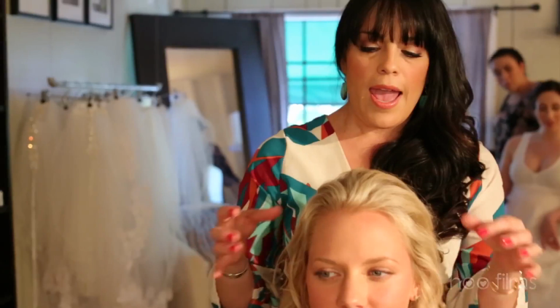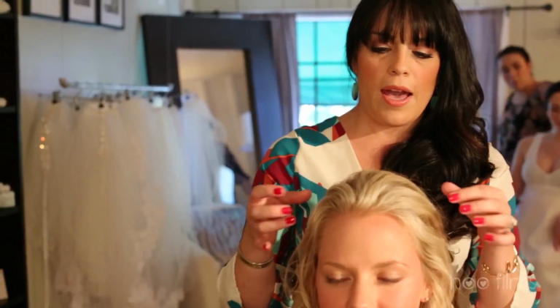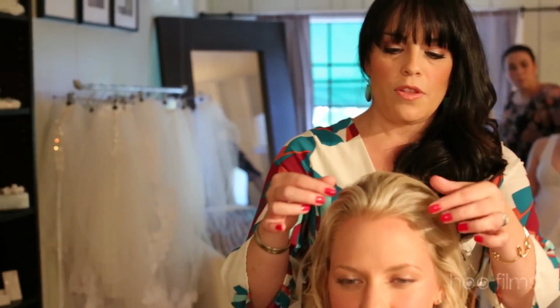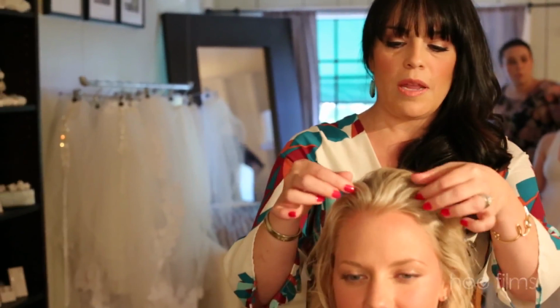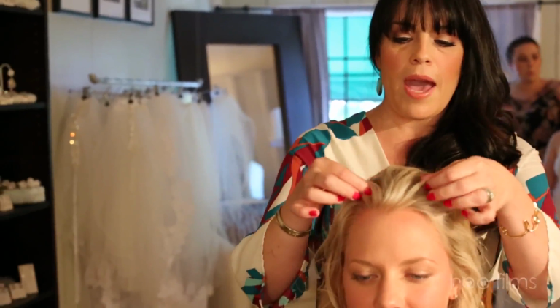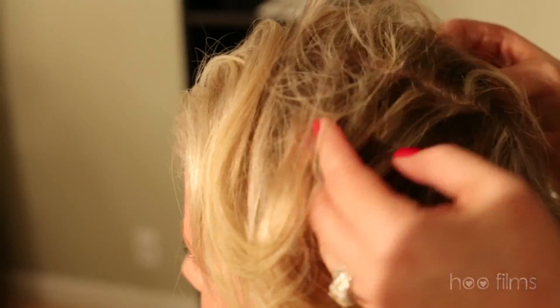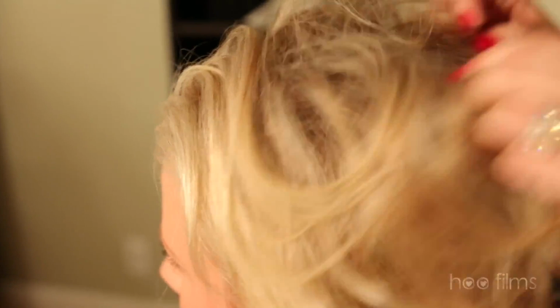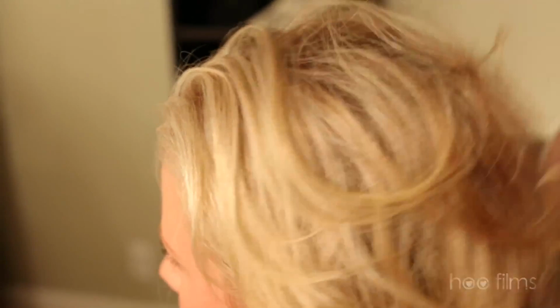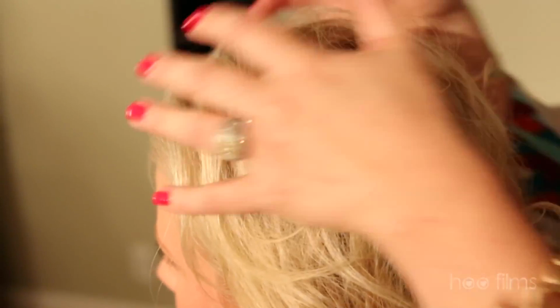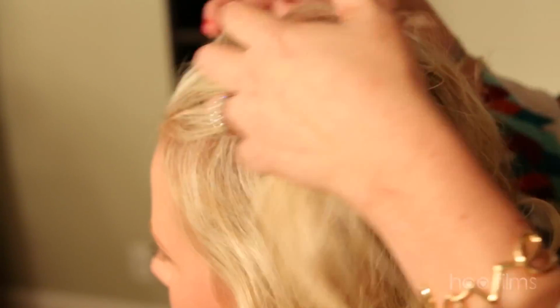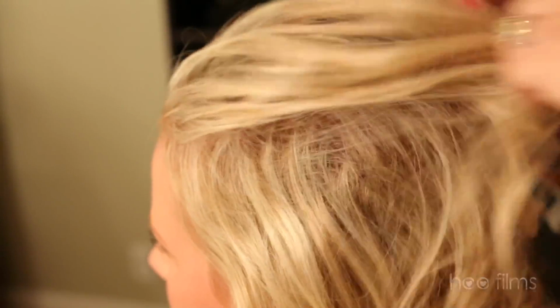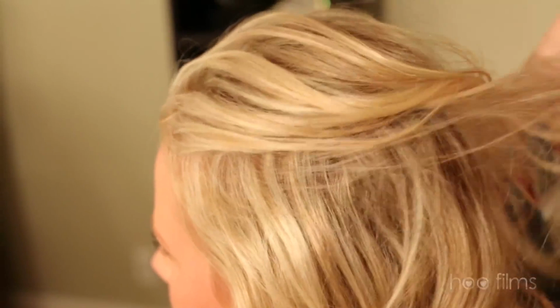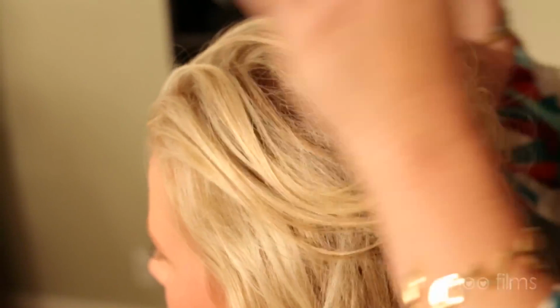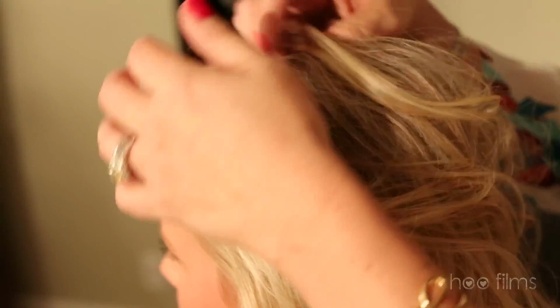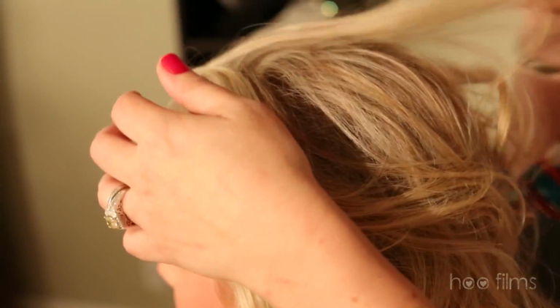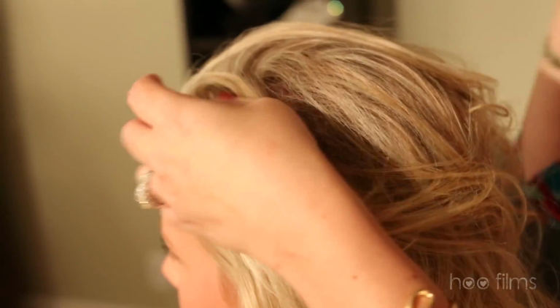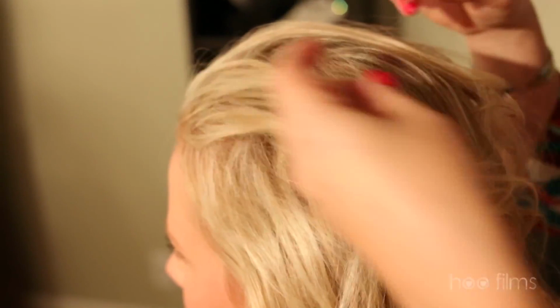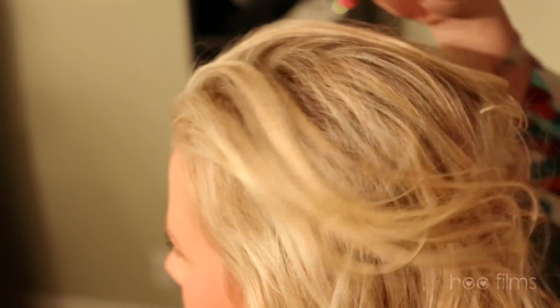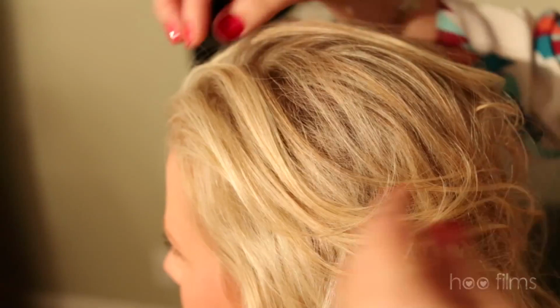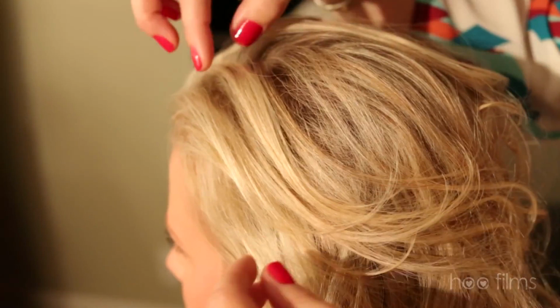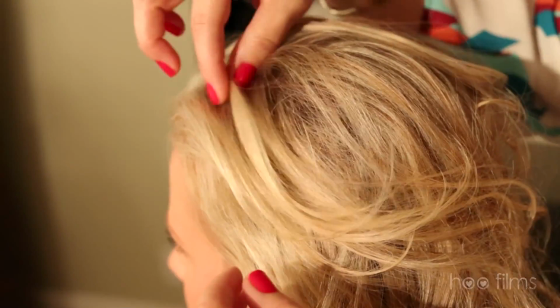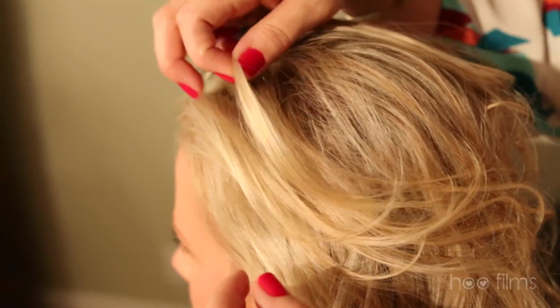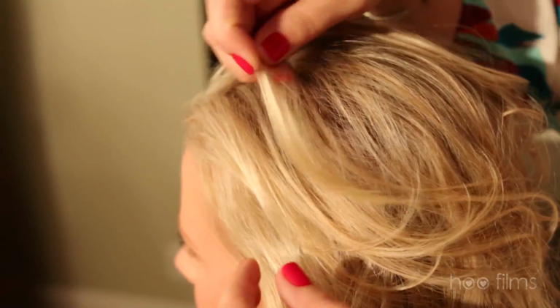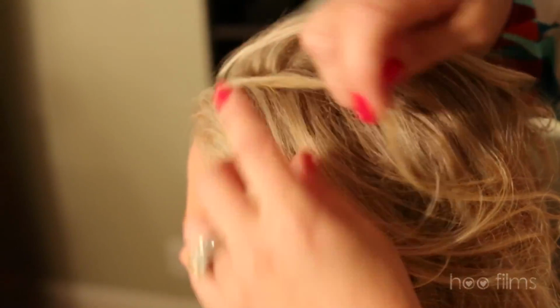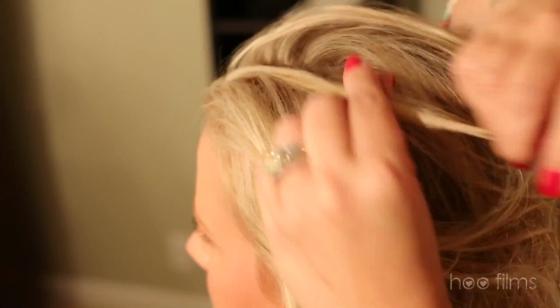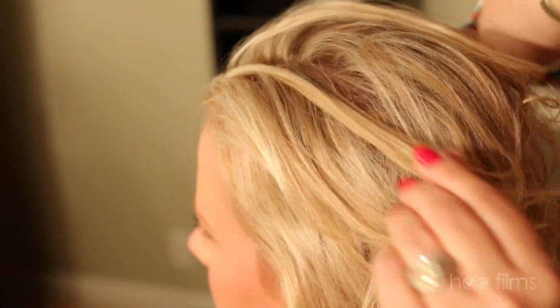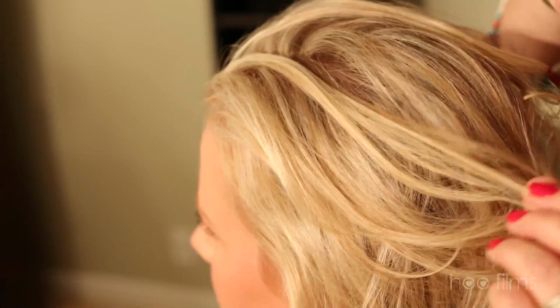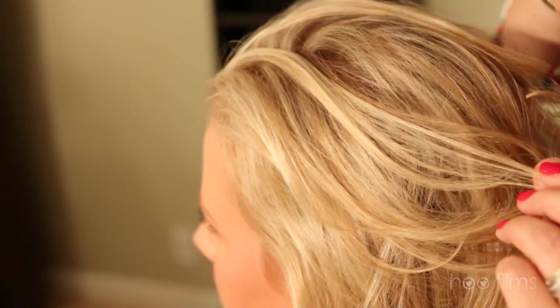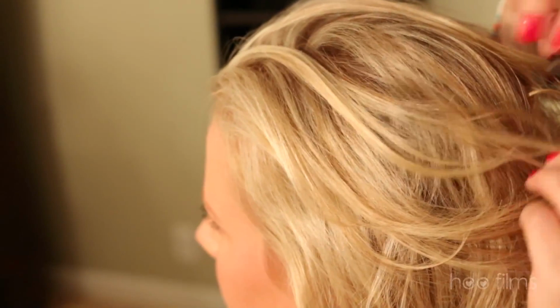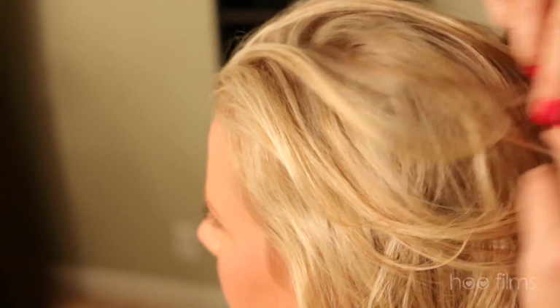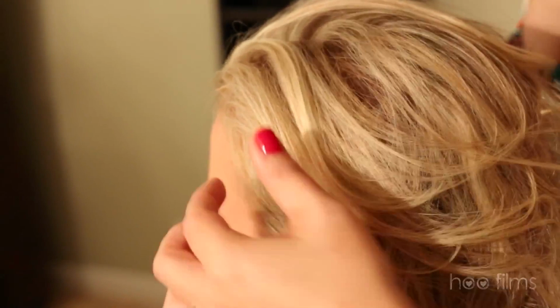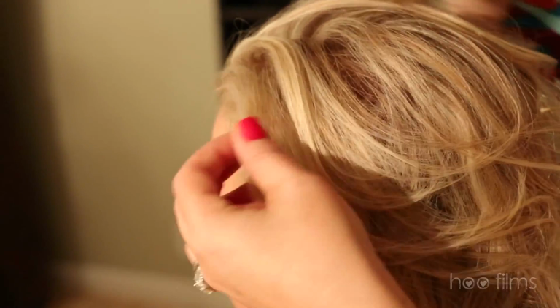They're going to match more of her highlighted pieces versus her root. If I matched her root, her hair would be completely dark.